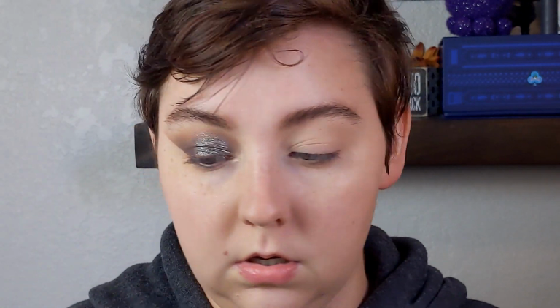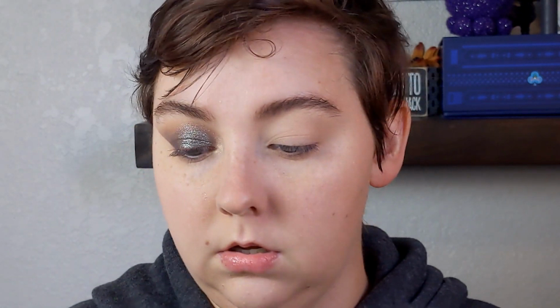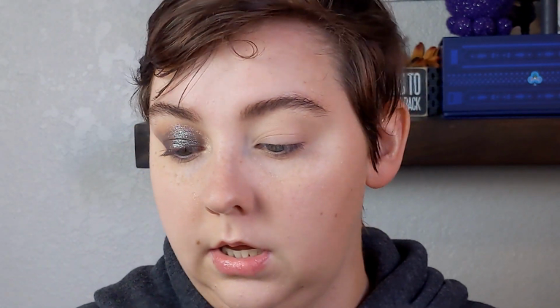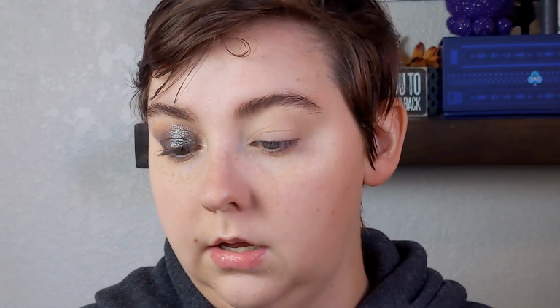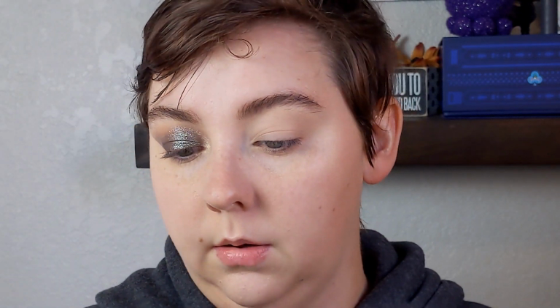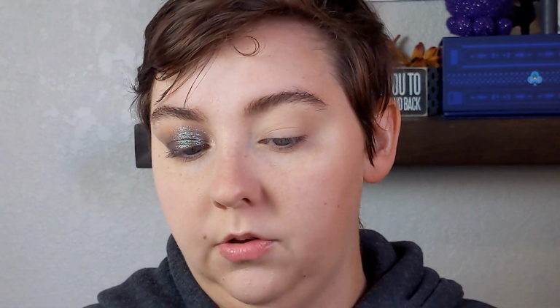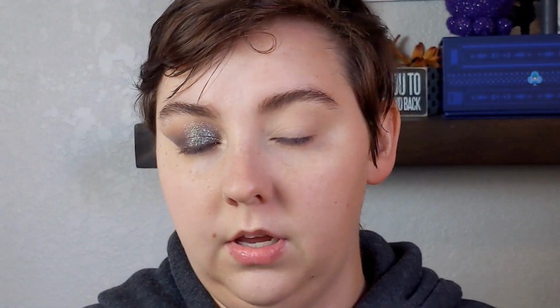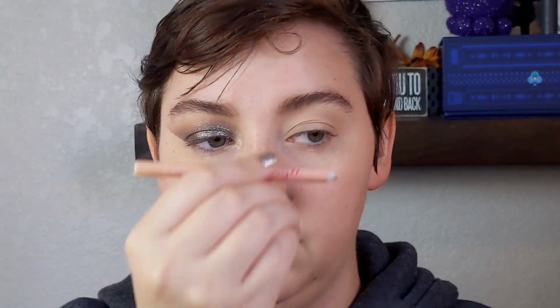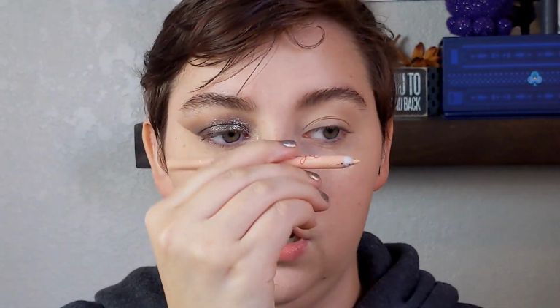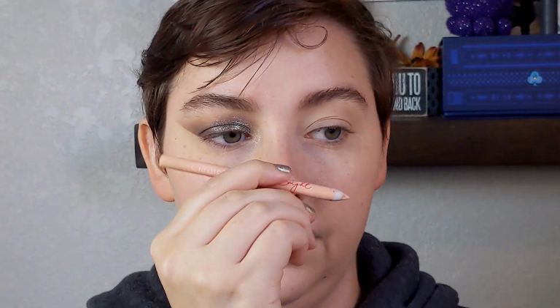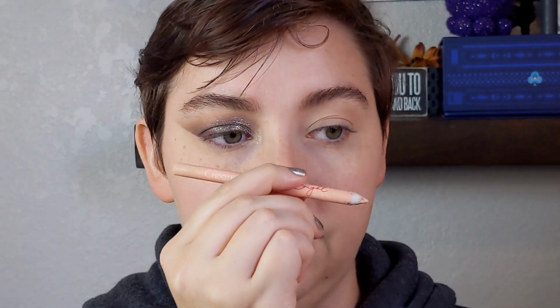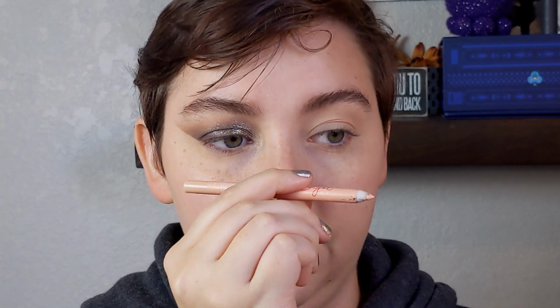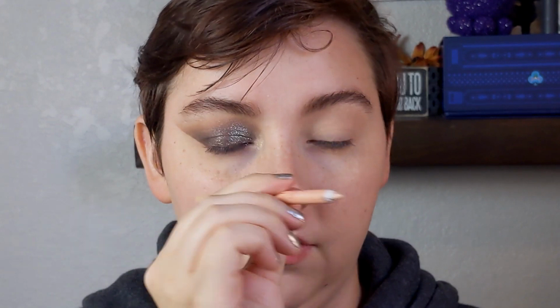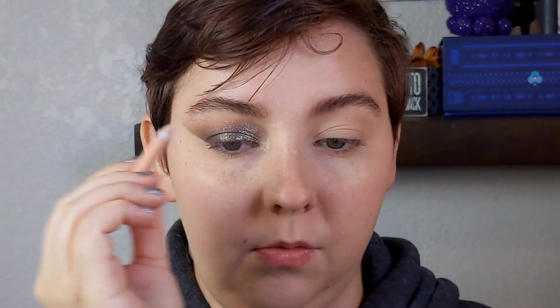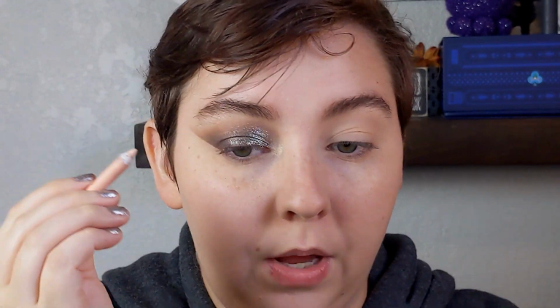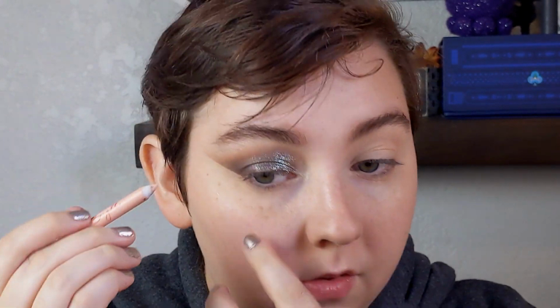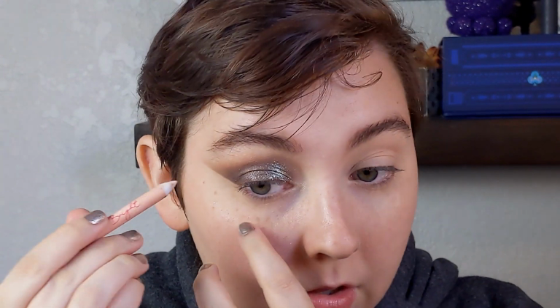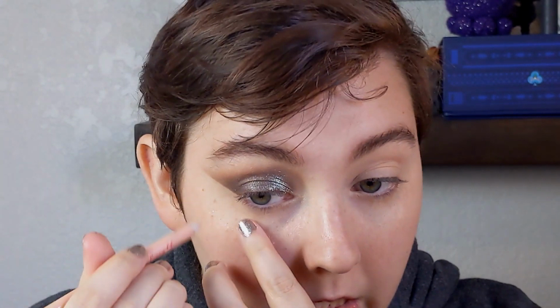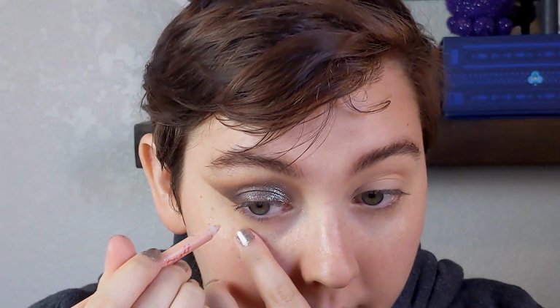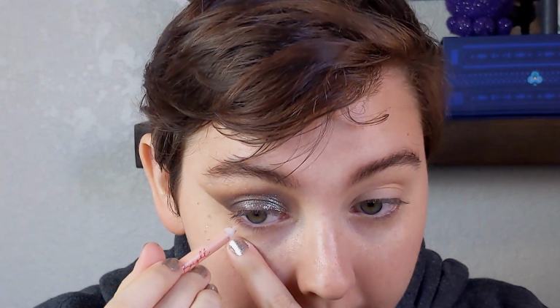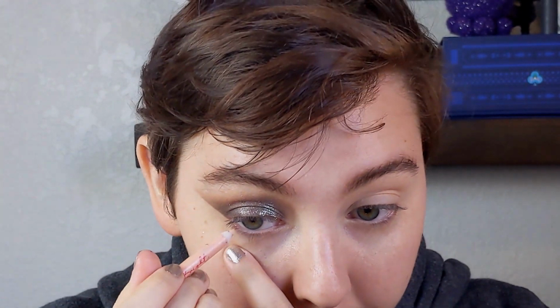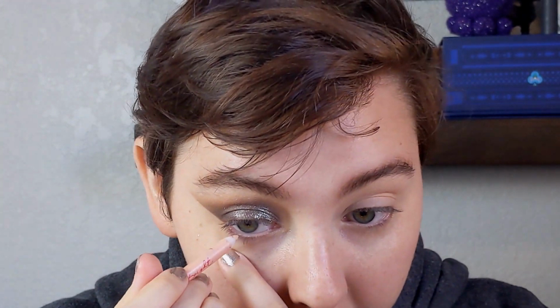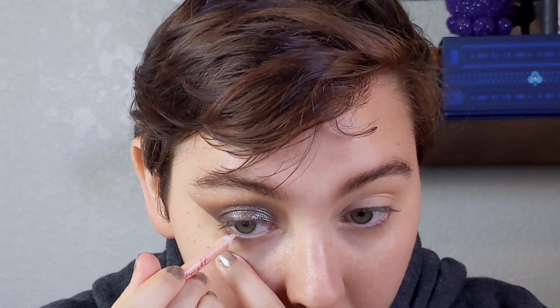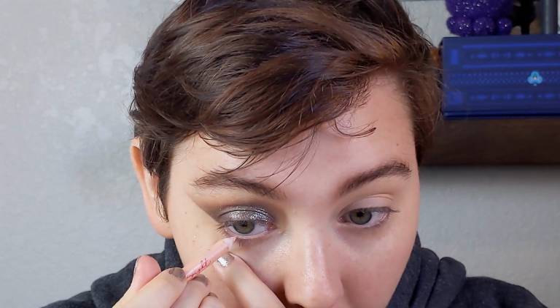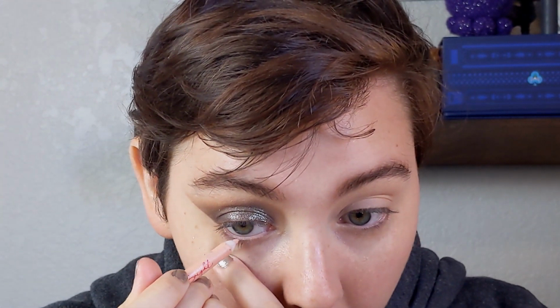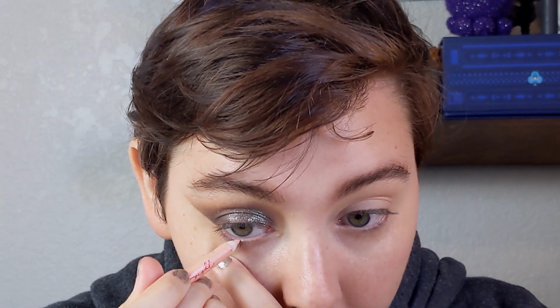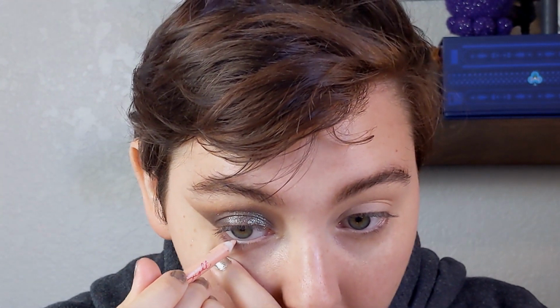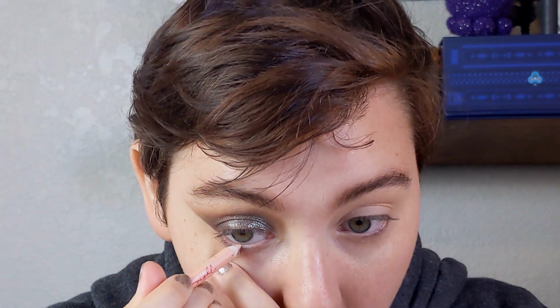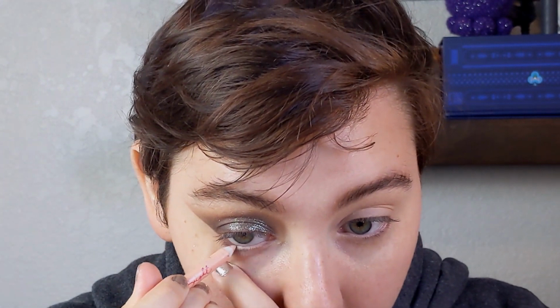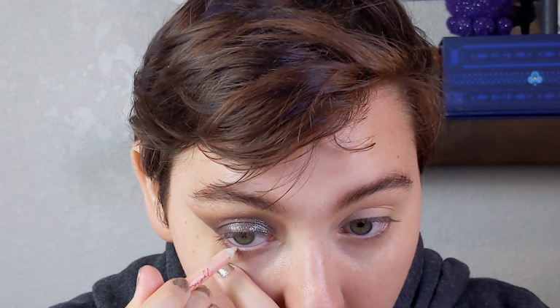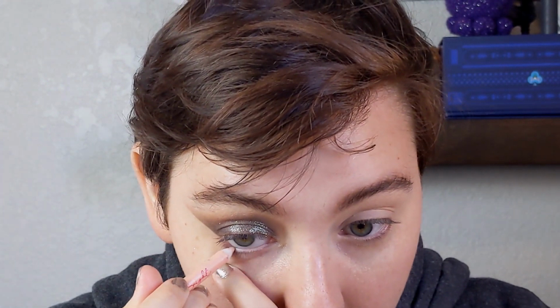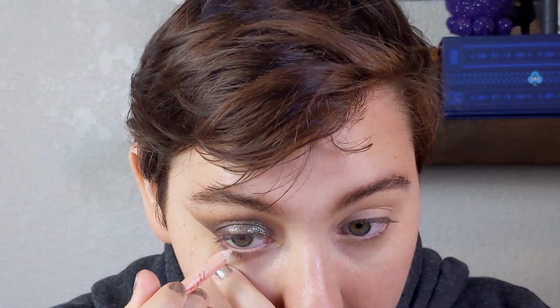And I'm using the Beauty Creations pencil in Tiptoe on my waterline.